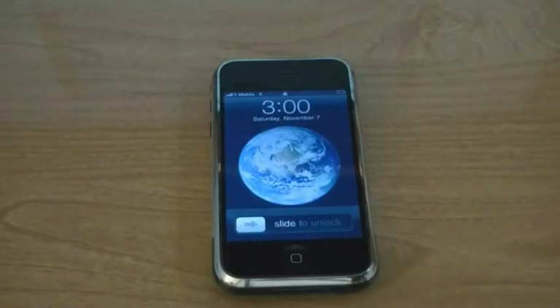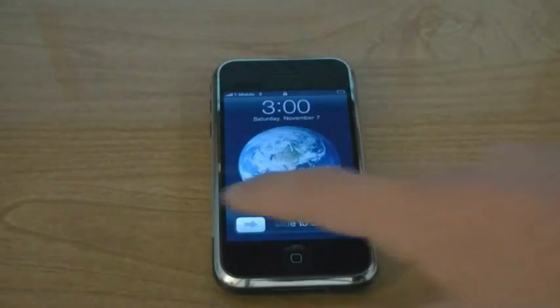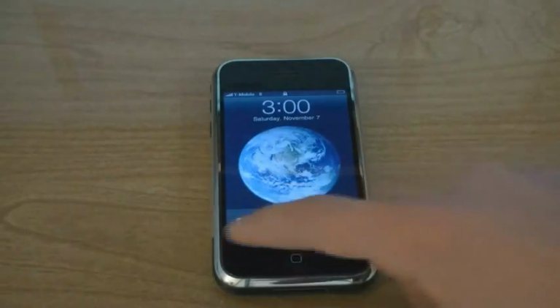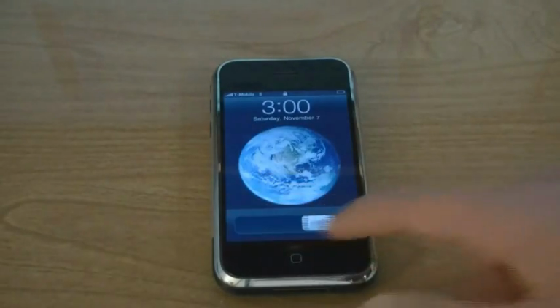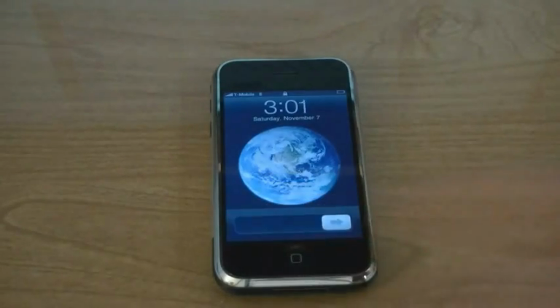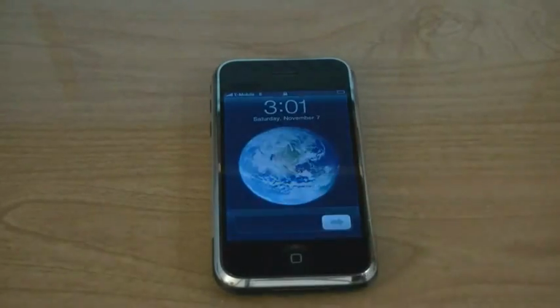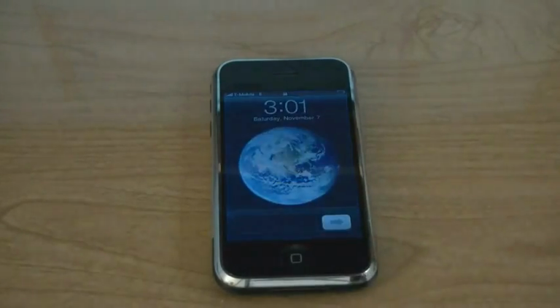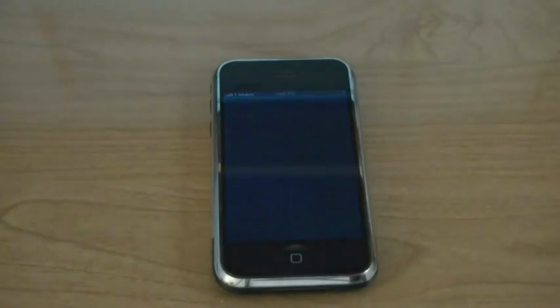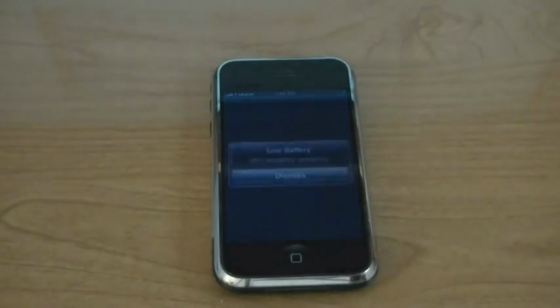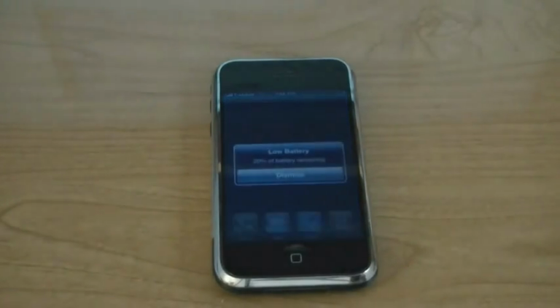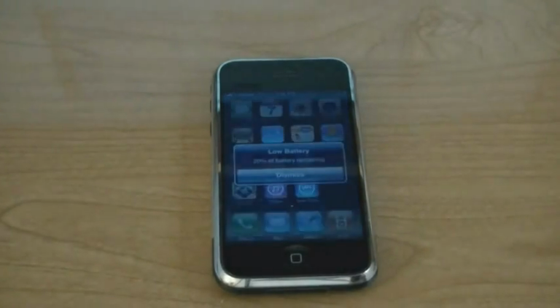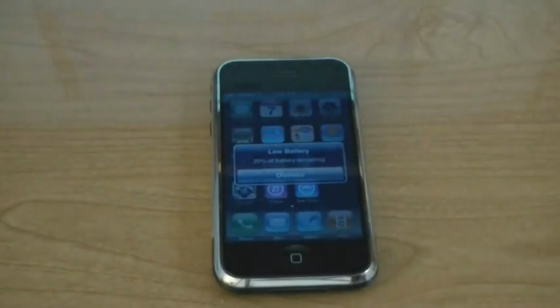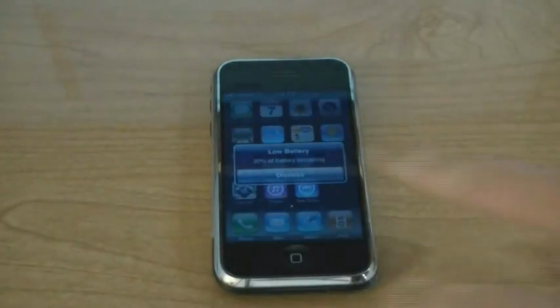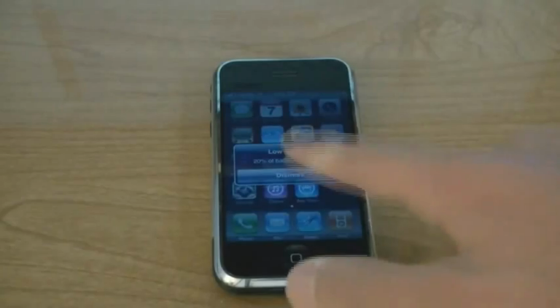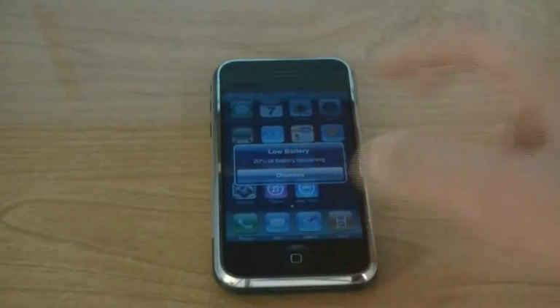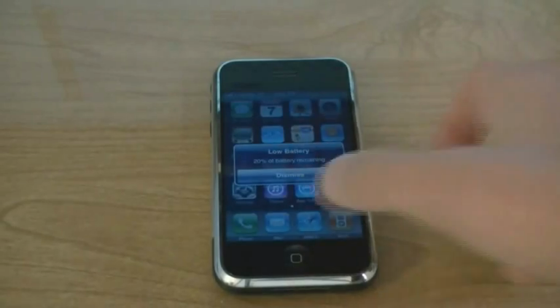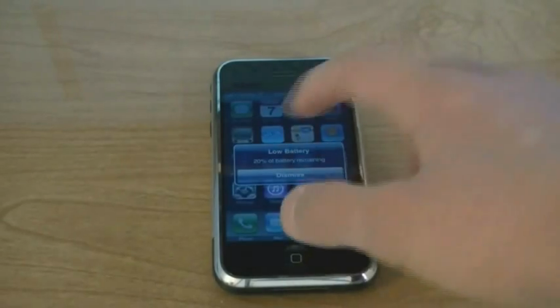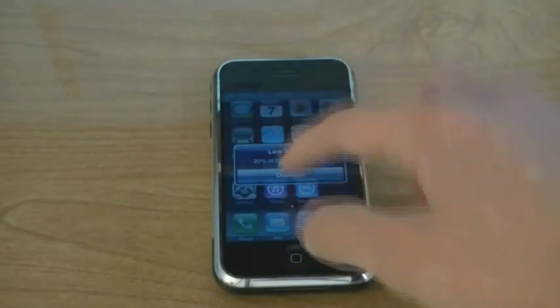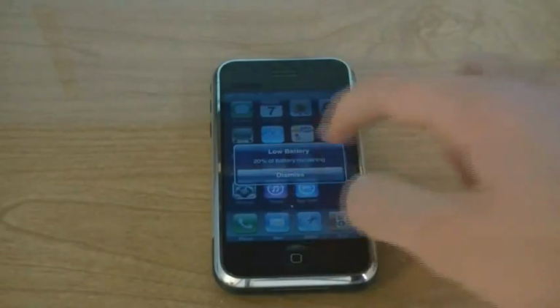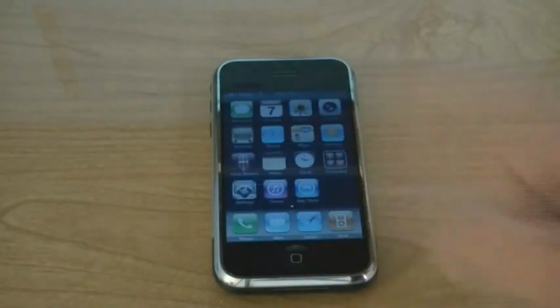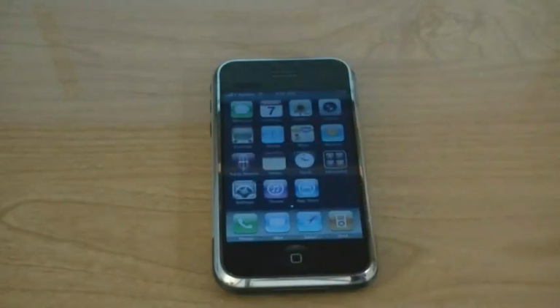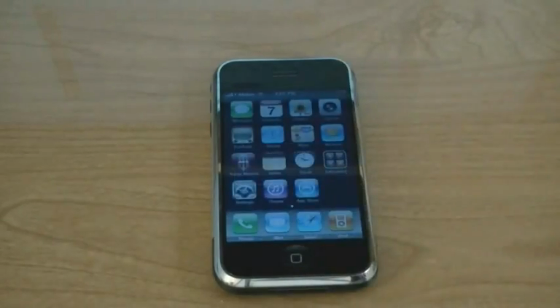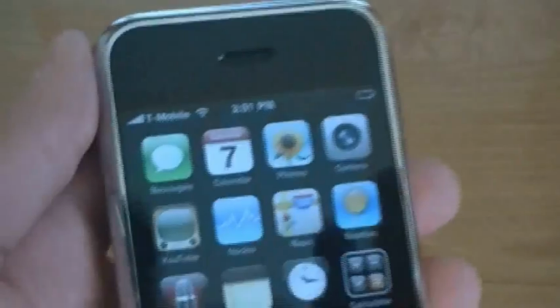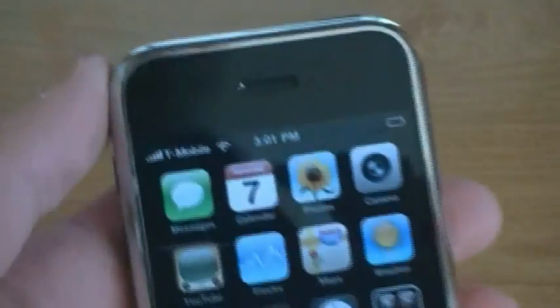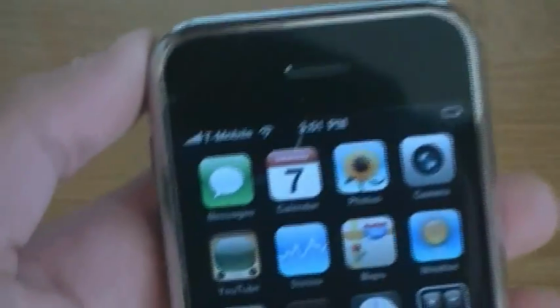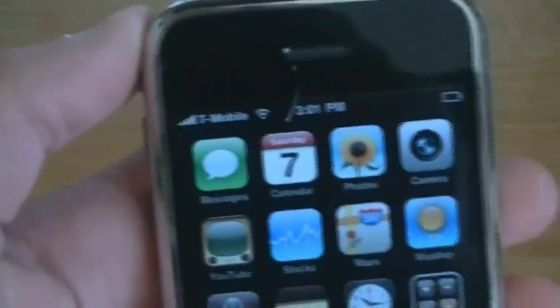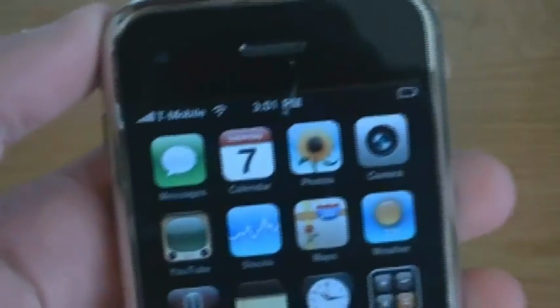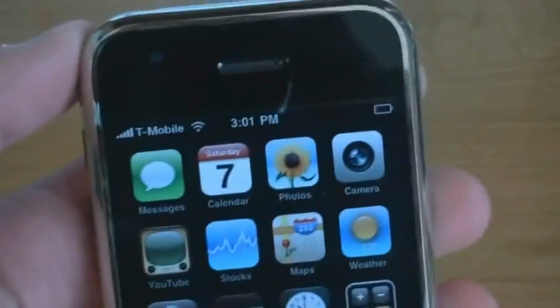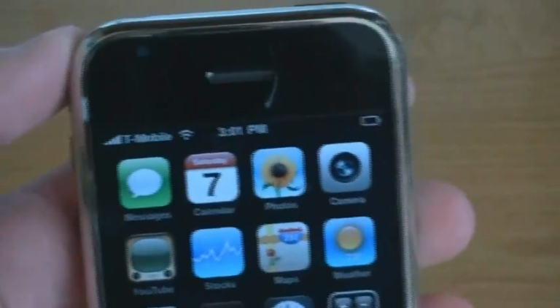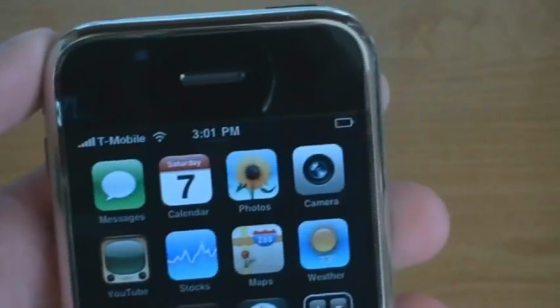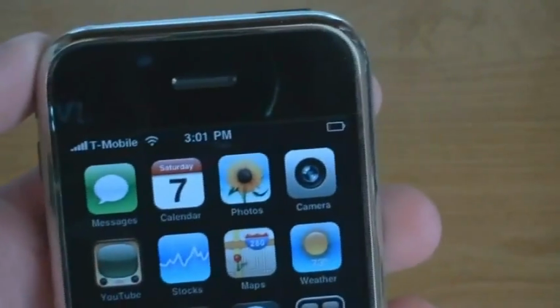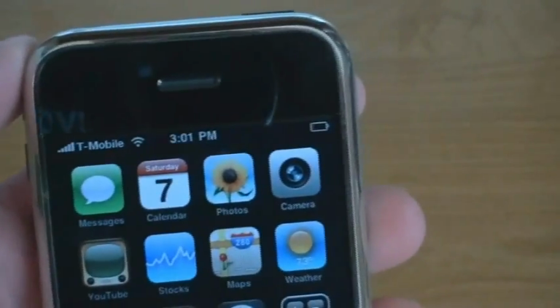And now your iPhone is unlocked, and the T-Mobile logo is at the top.